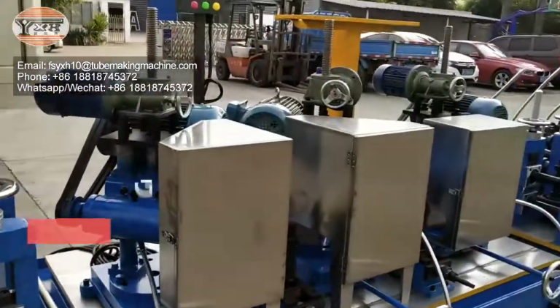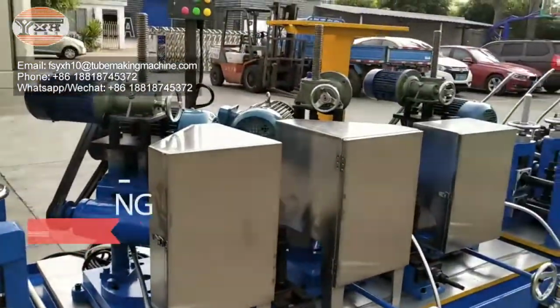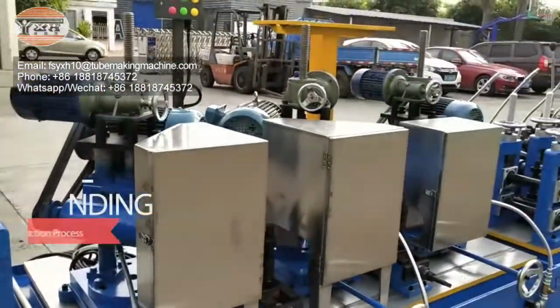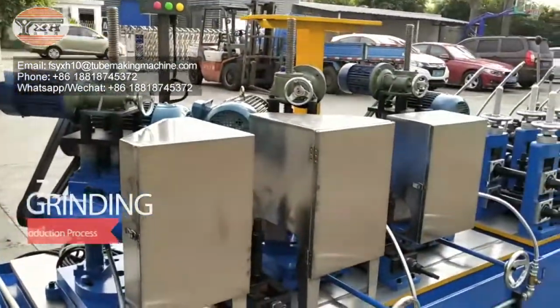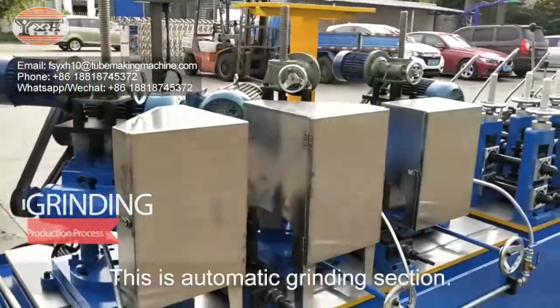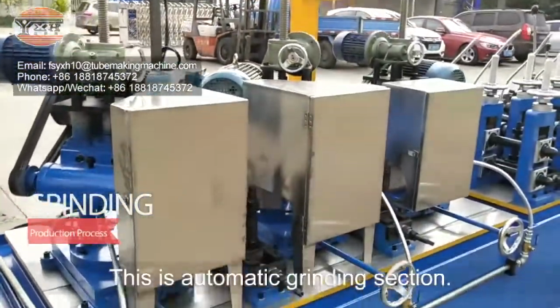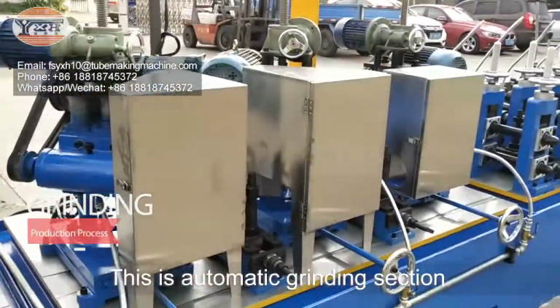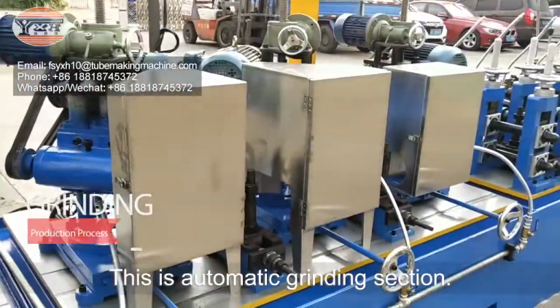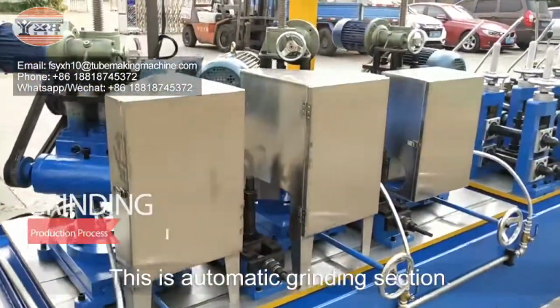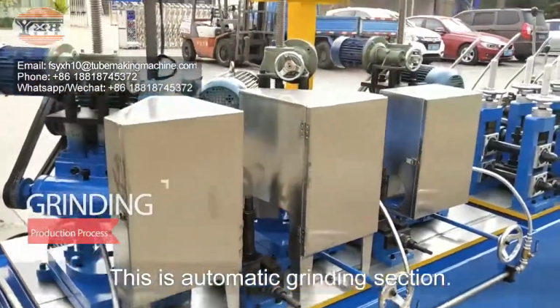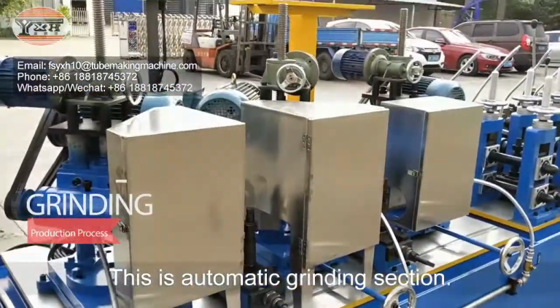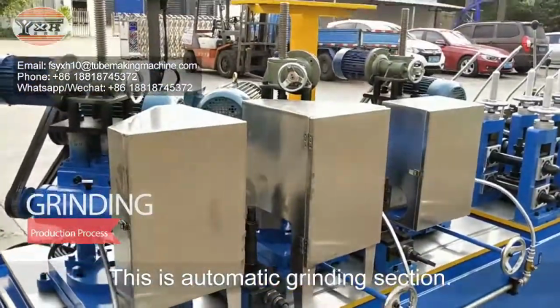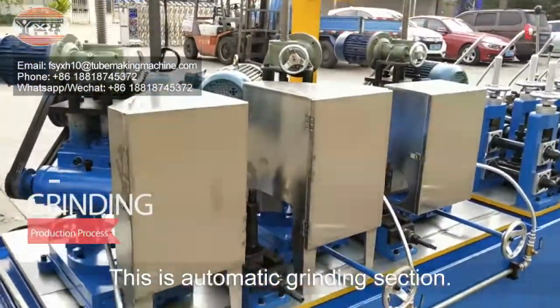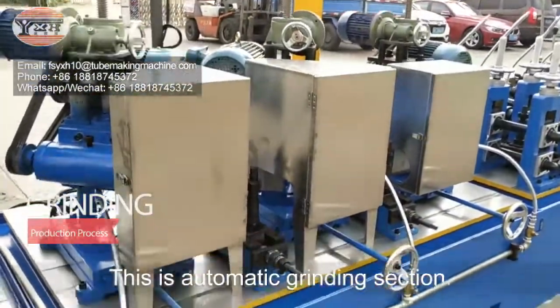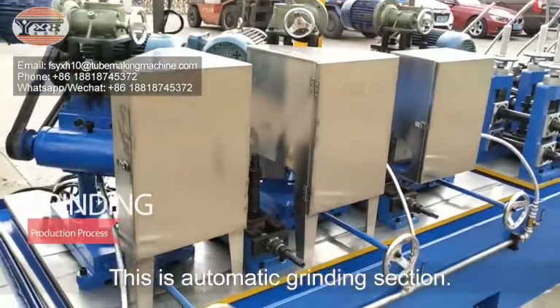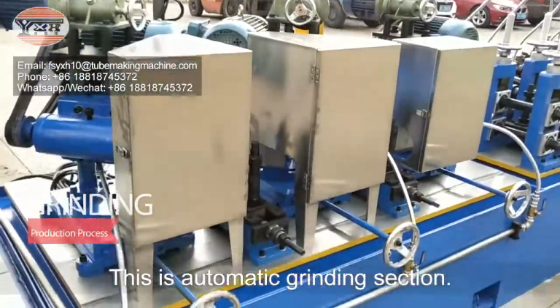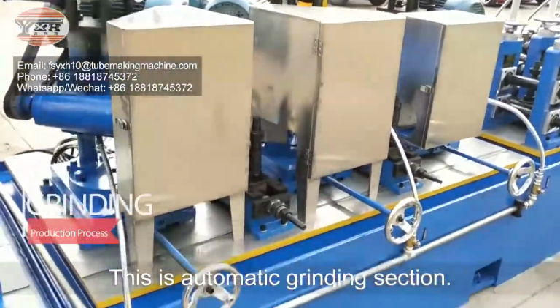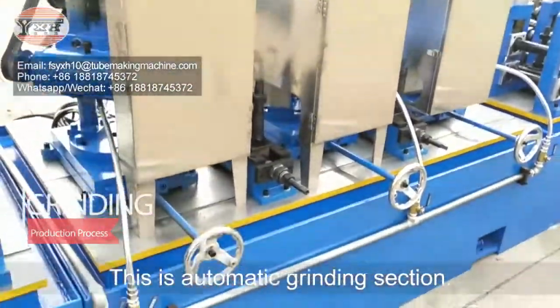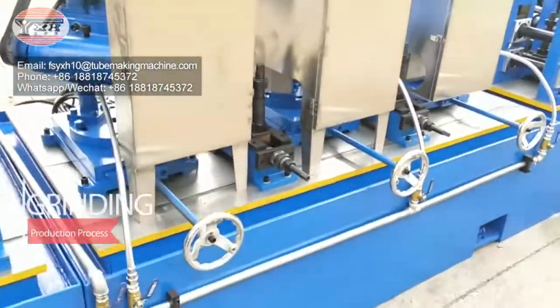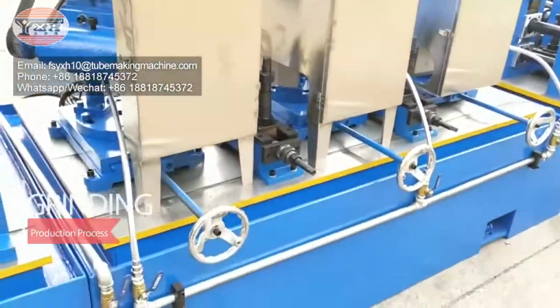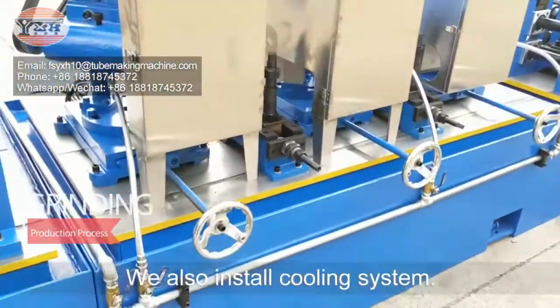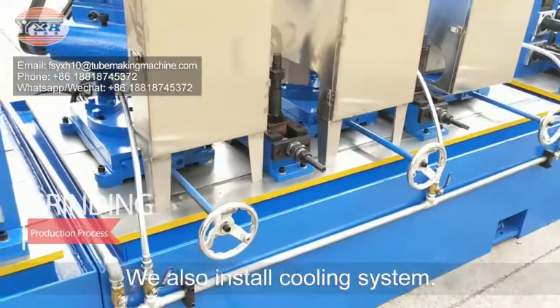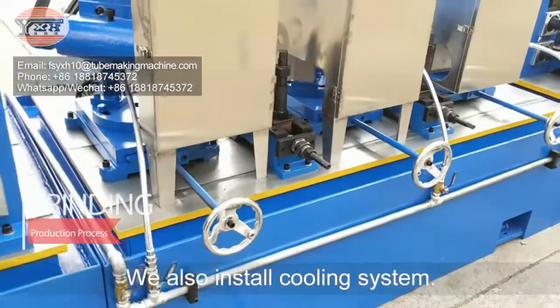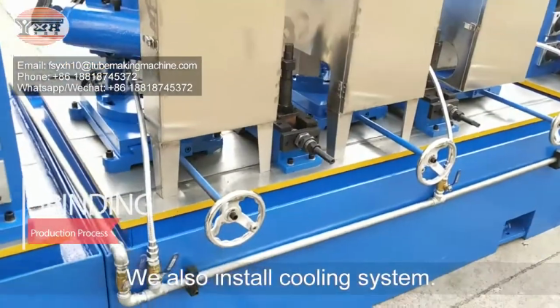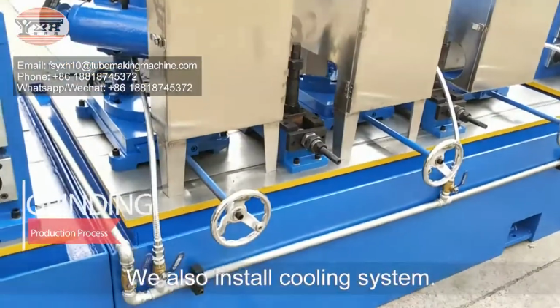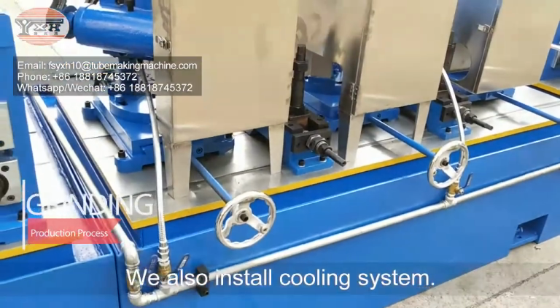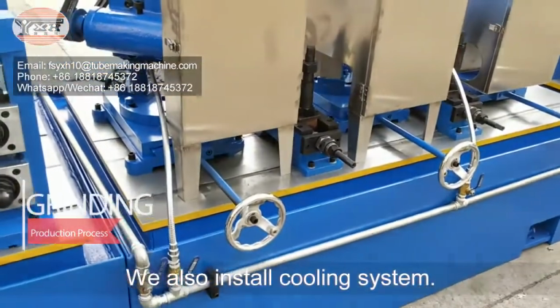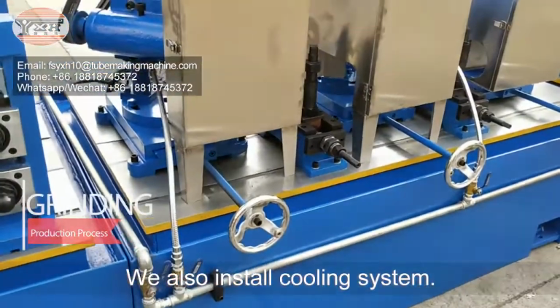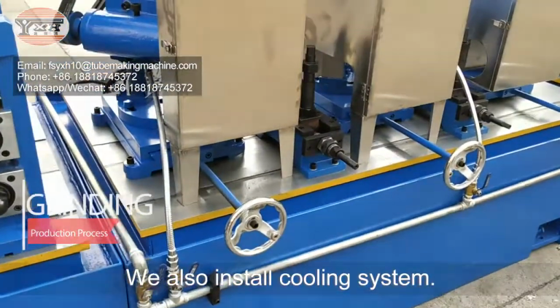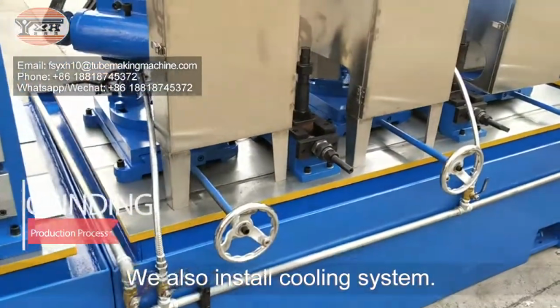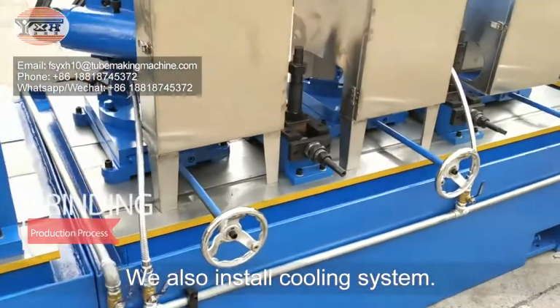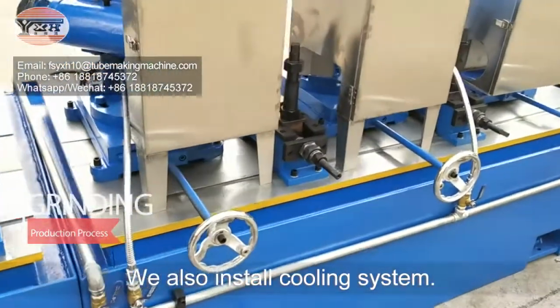This is the automatic grinding section. We also install a cooling system.